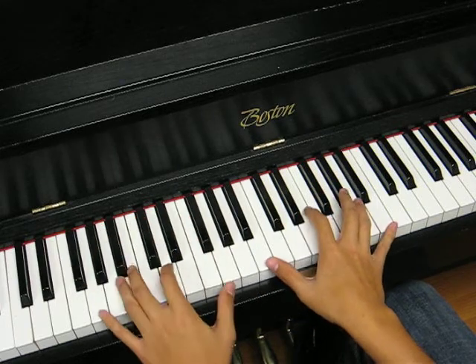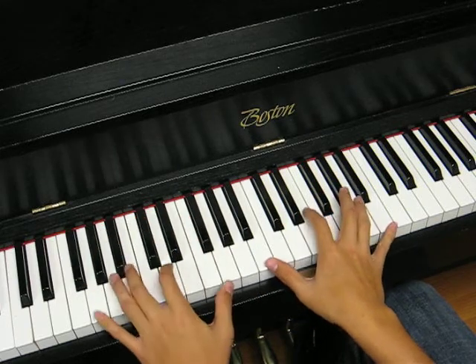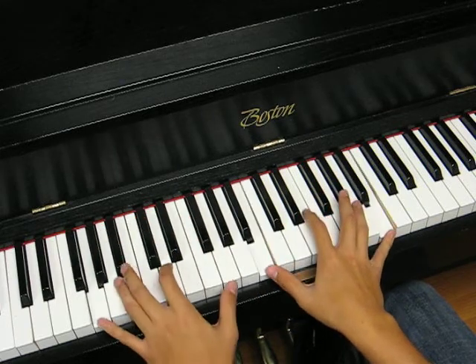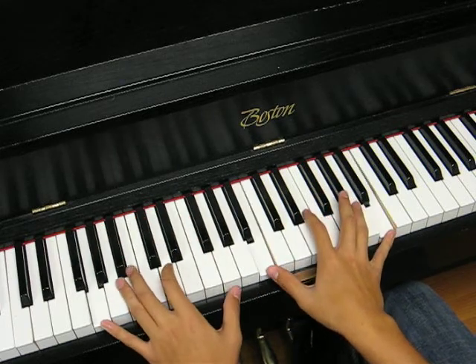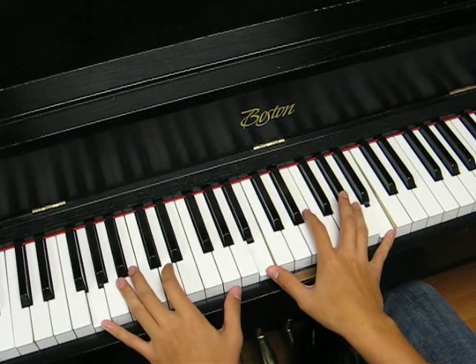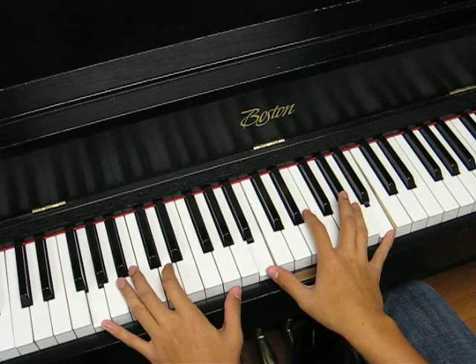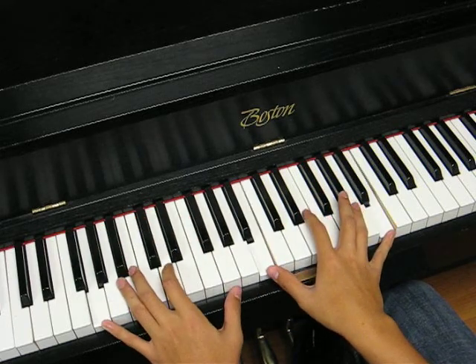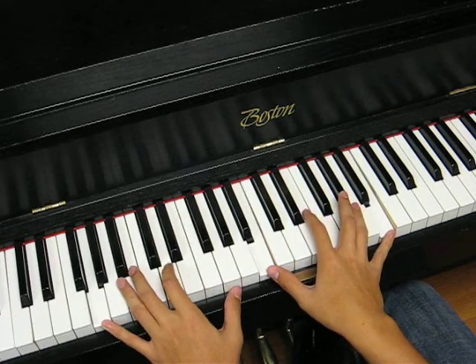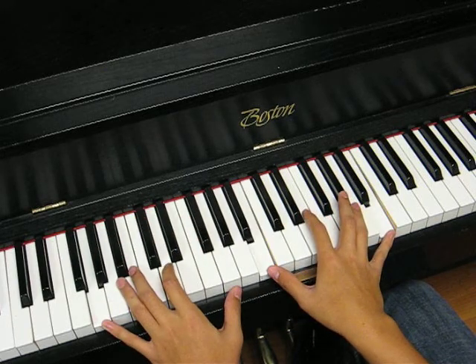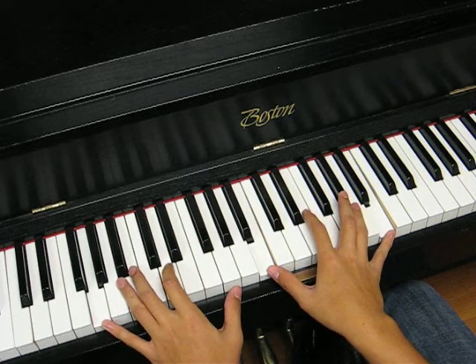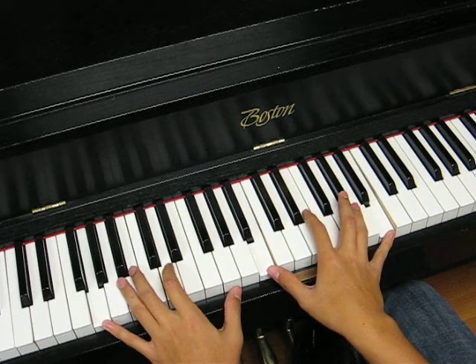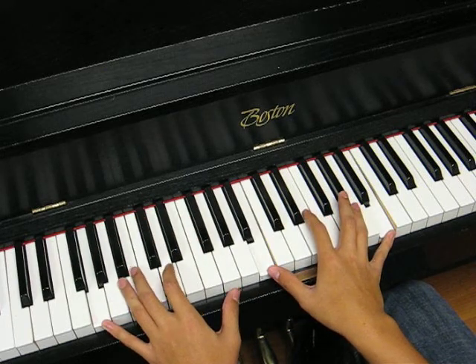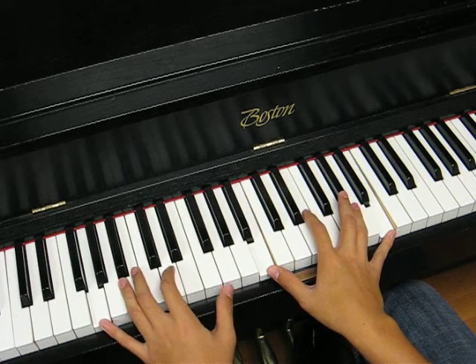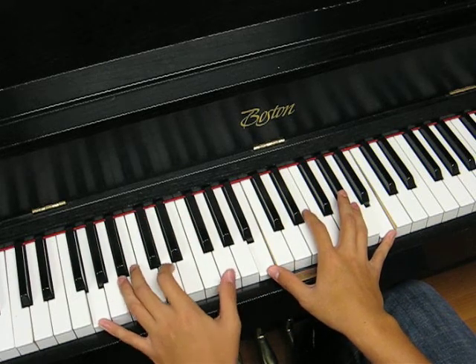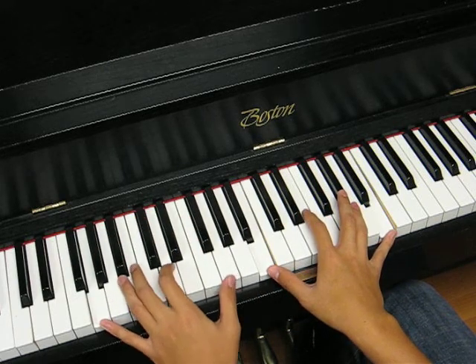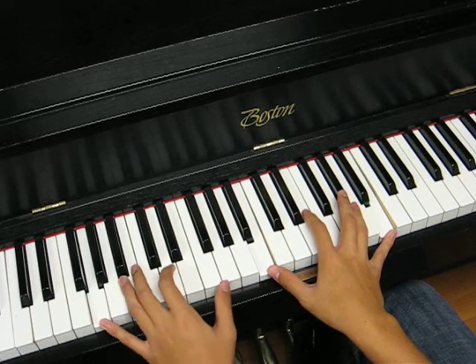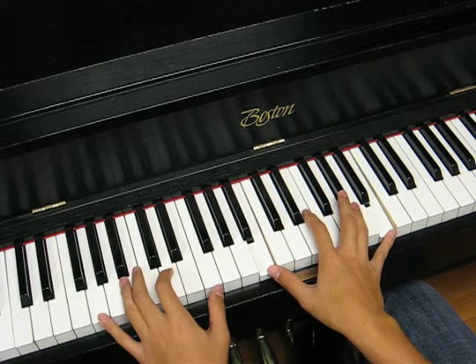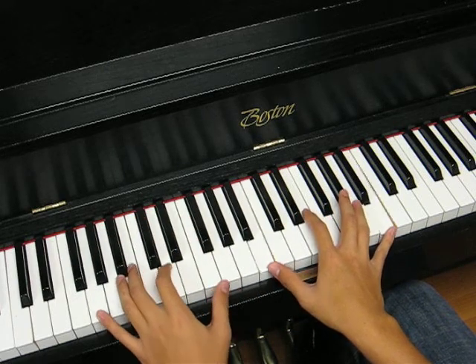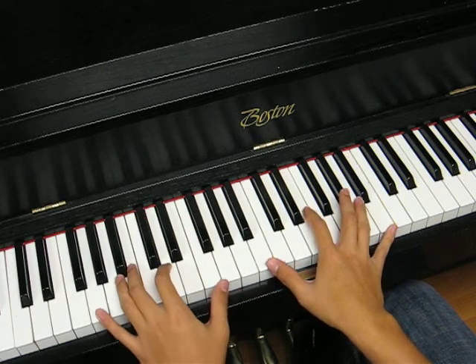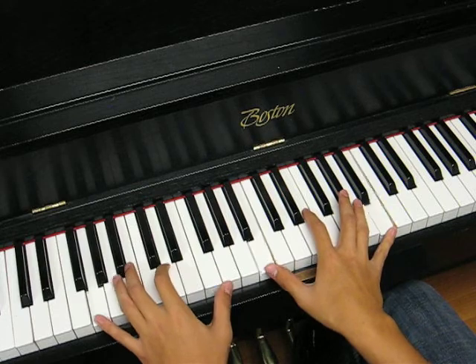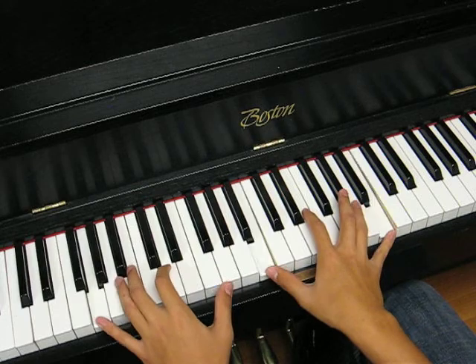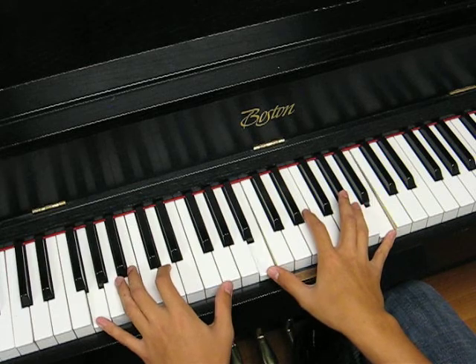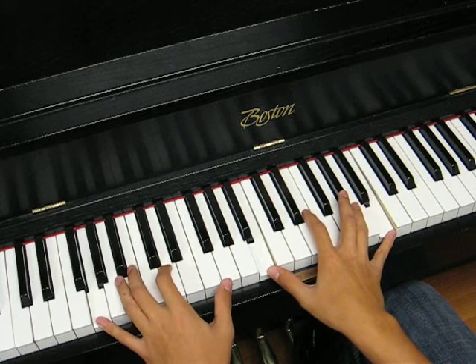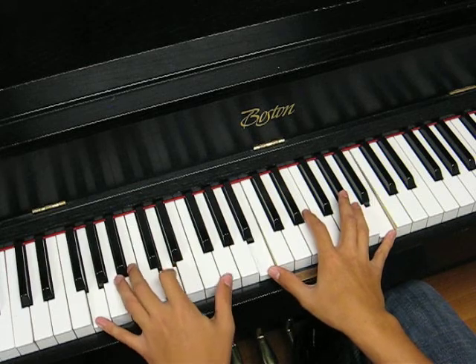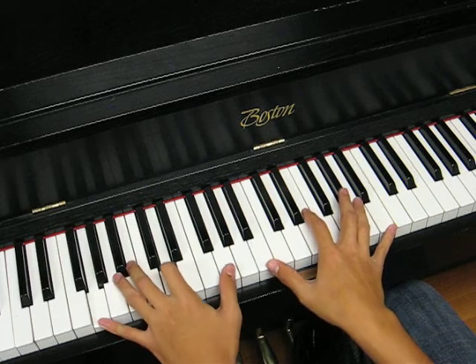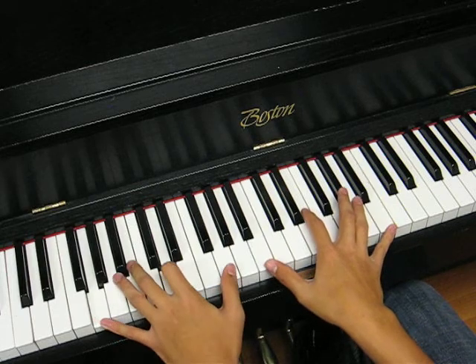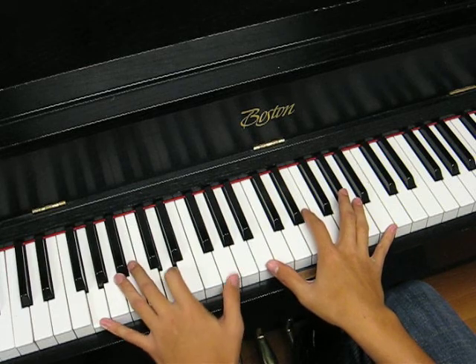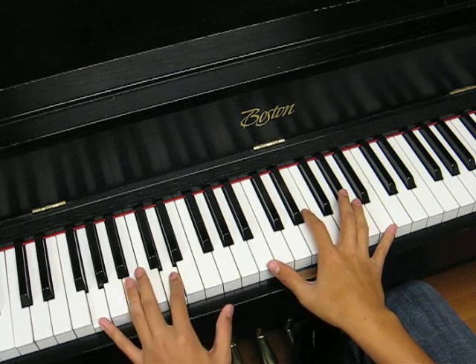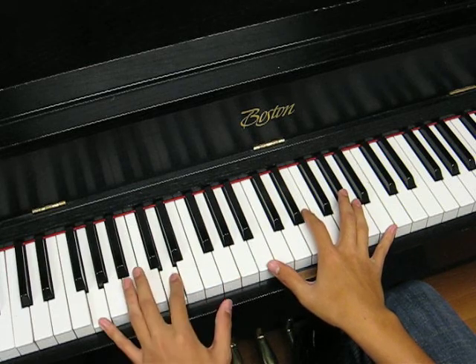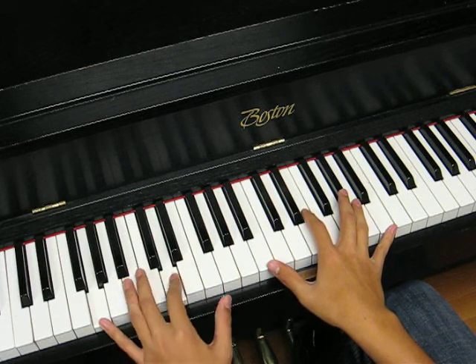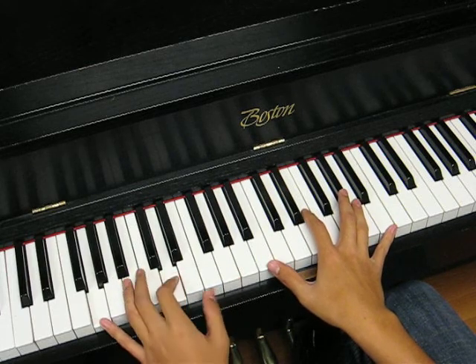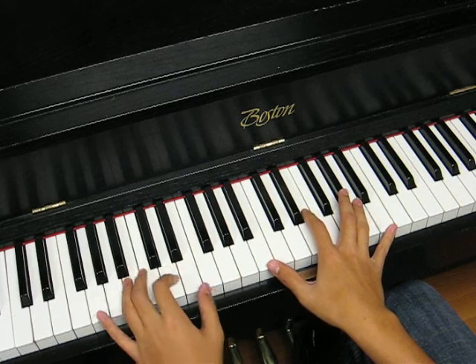This time around you're going to play a G, a G major instead. And you can play the fifth there.